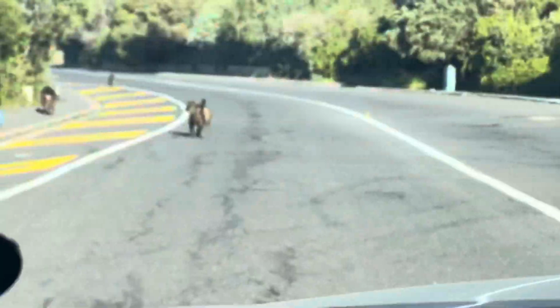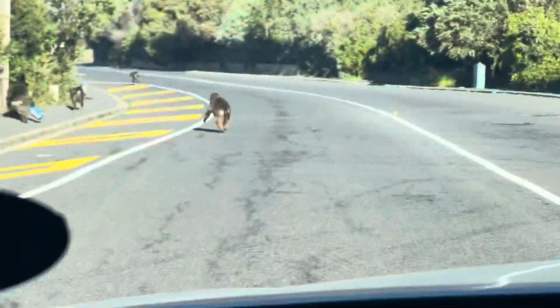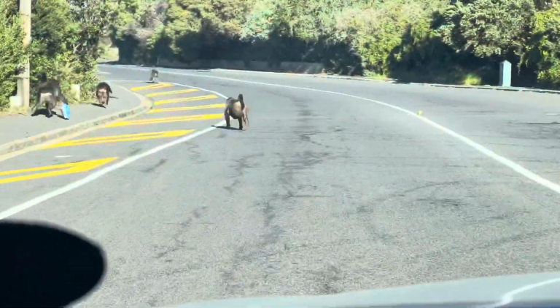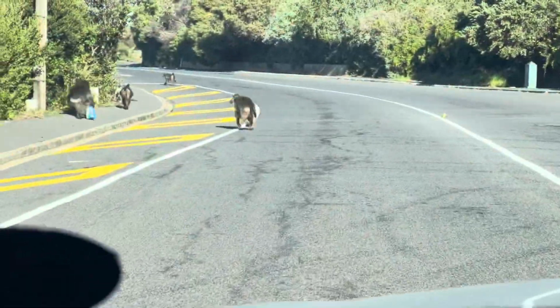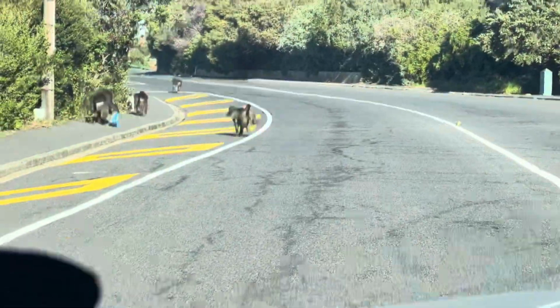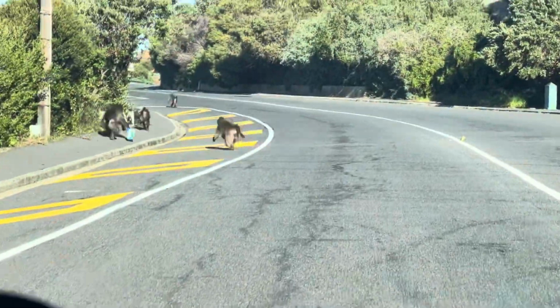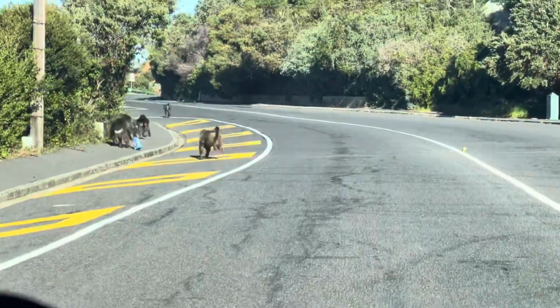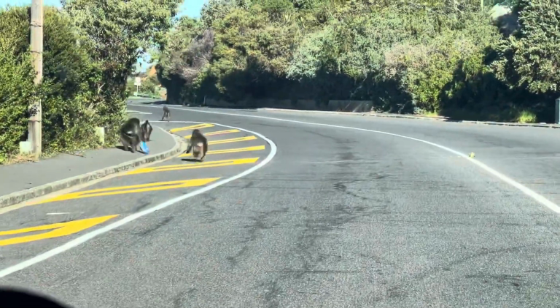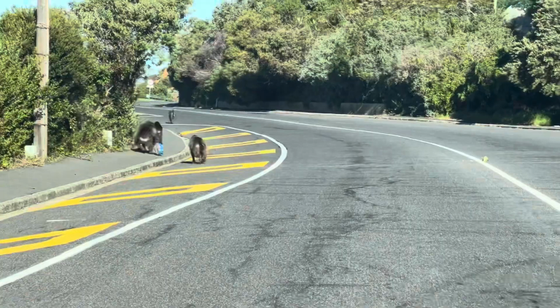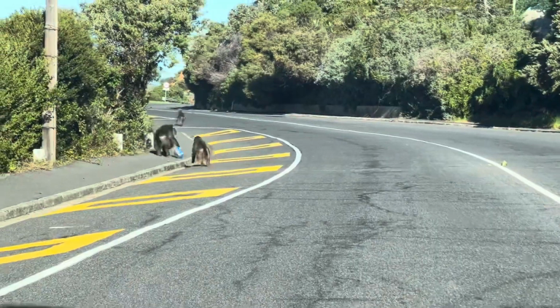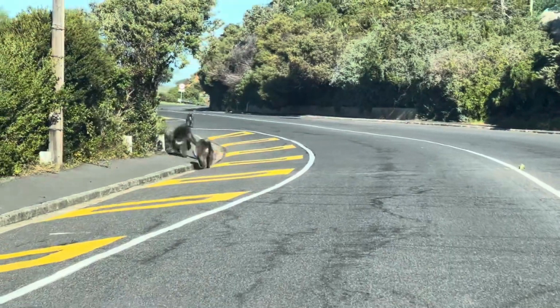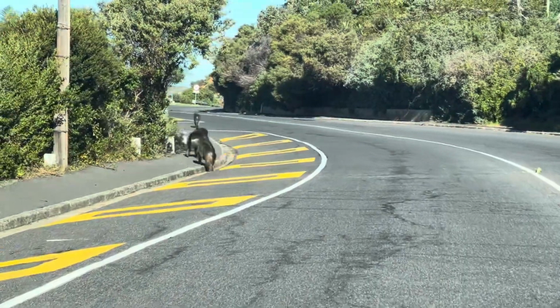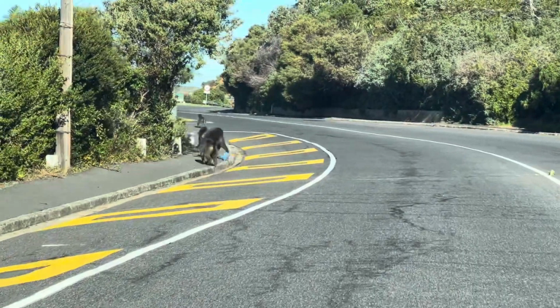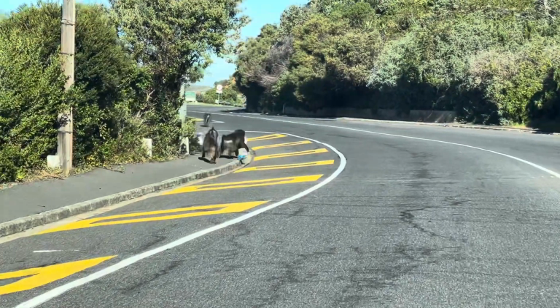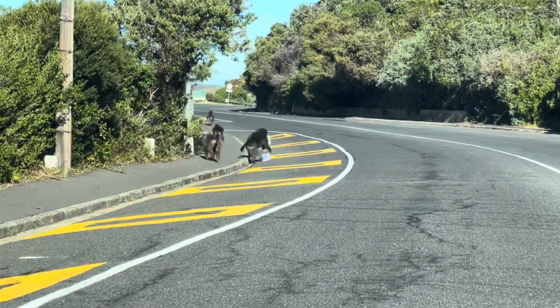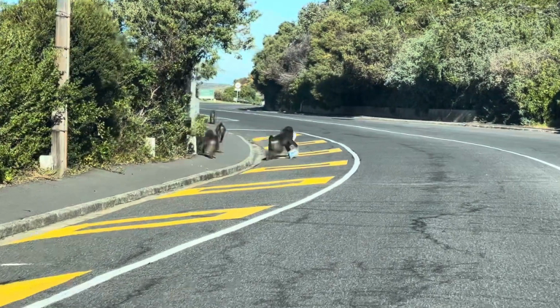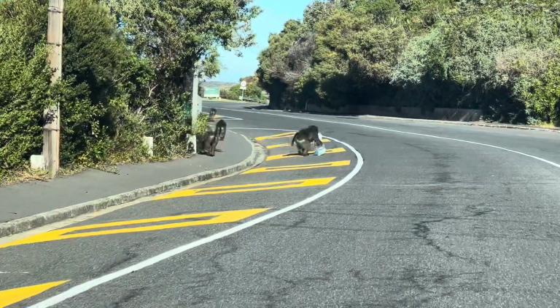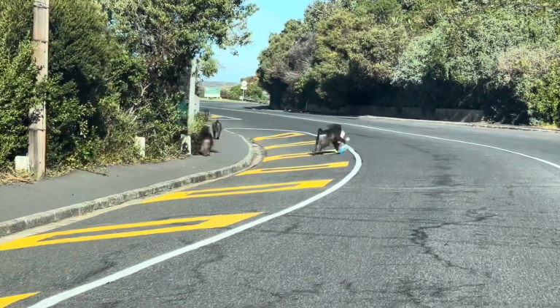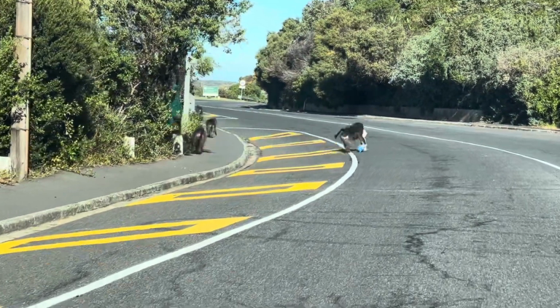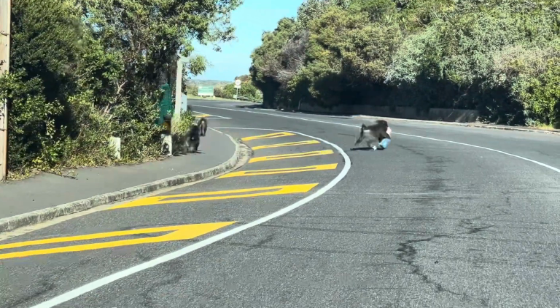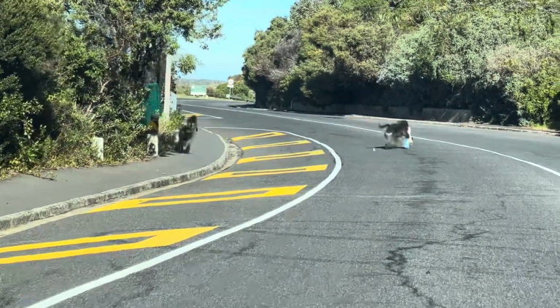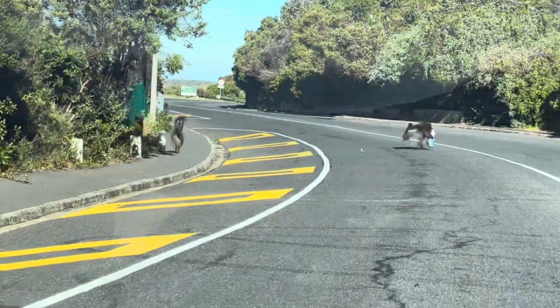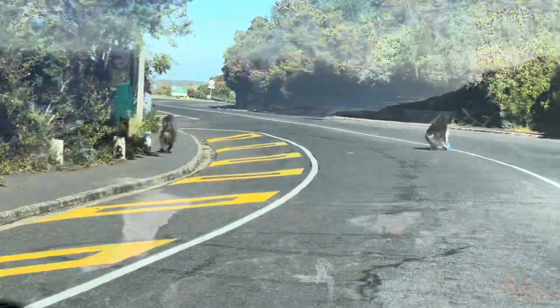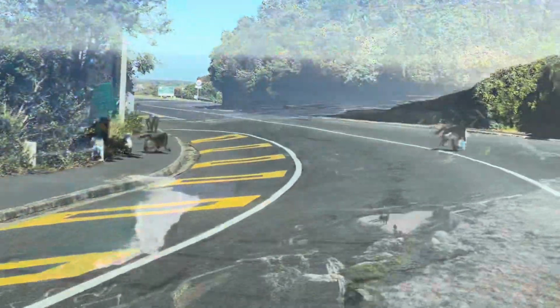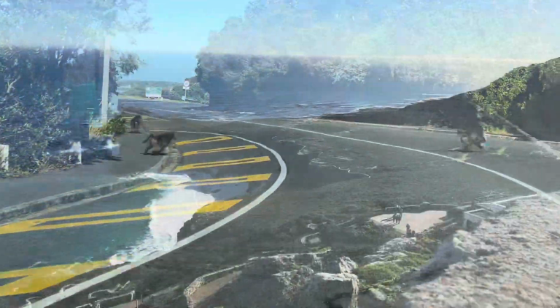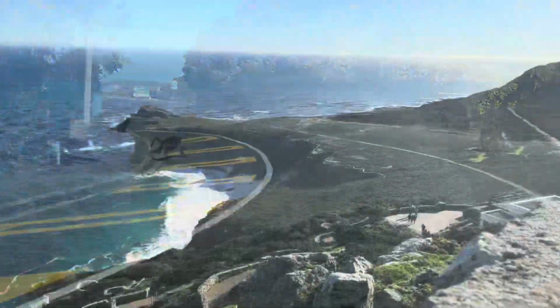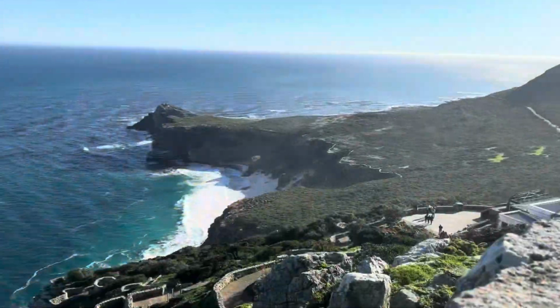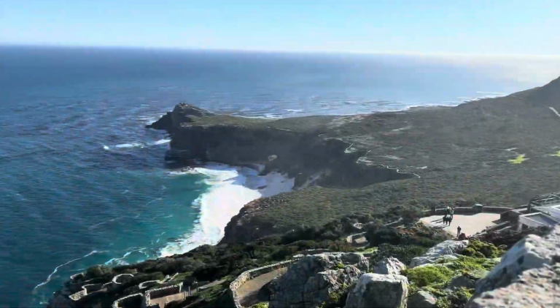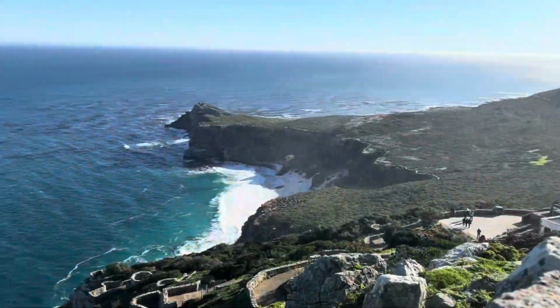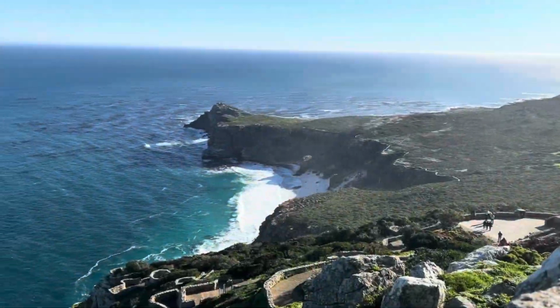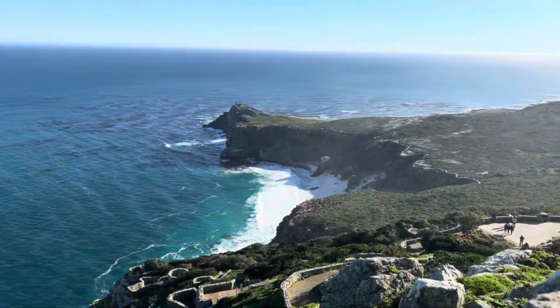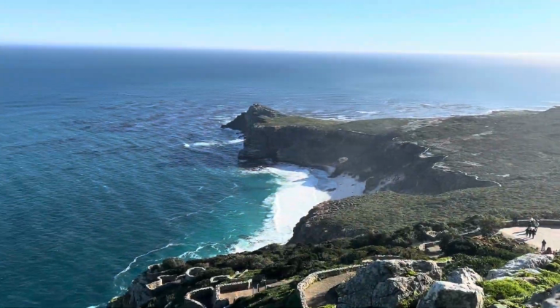It's very common in Cape Town to see baboons — you see them everywhere on the streets.